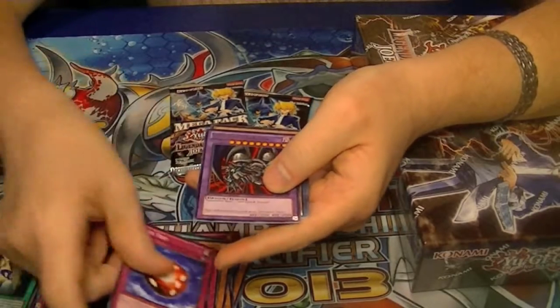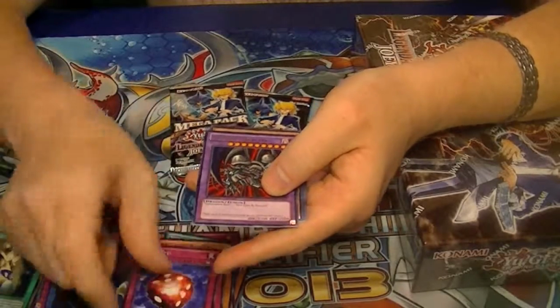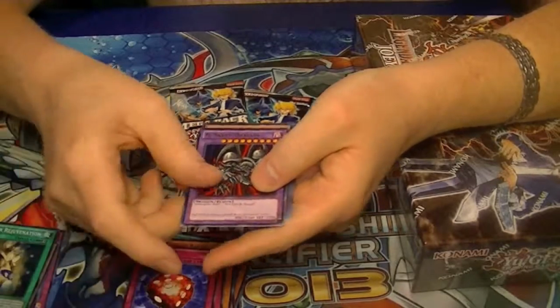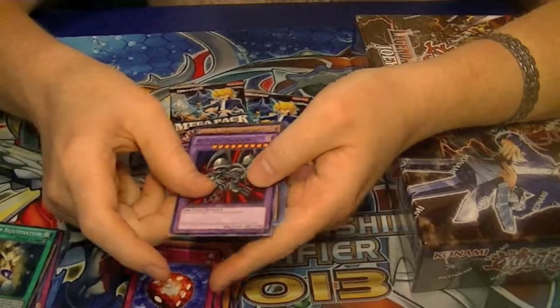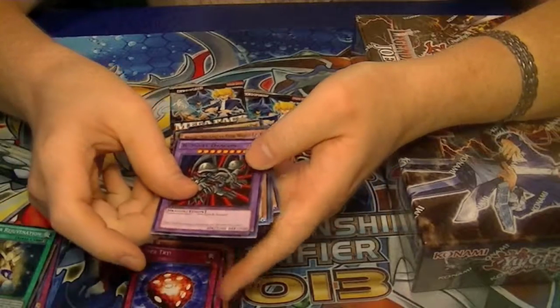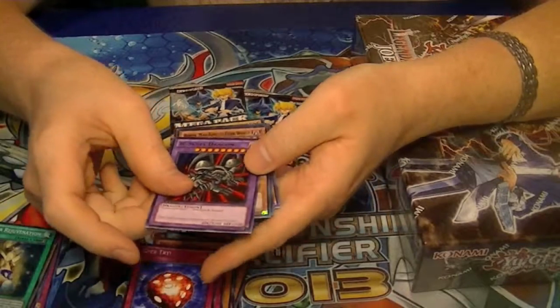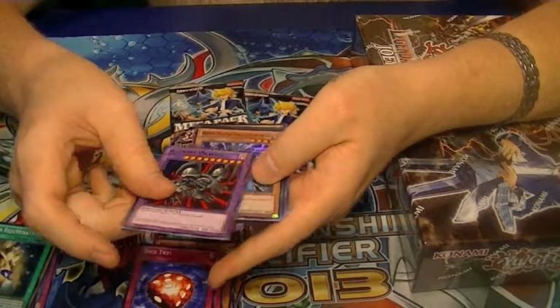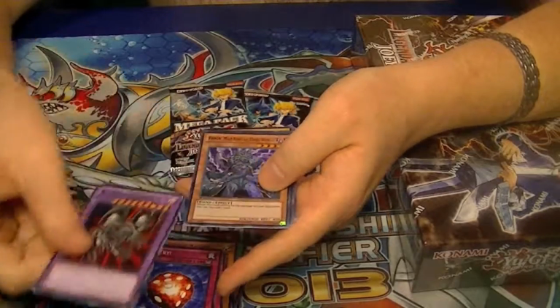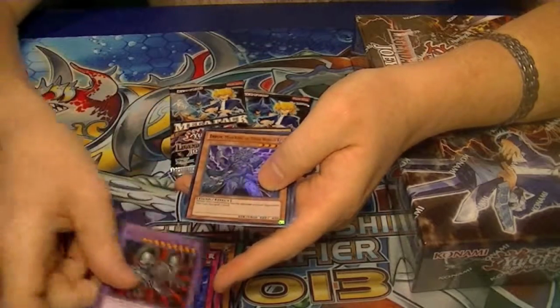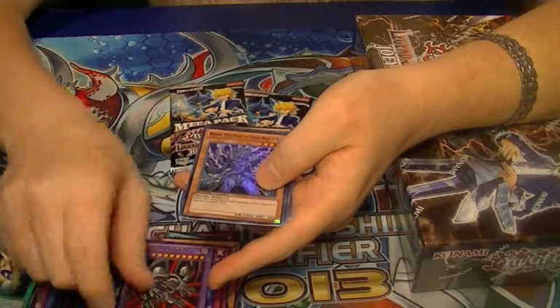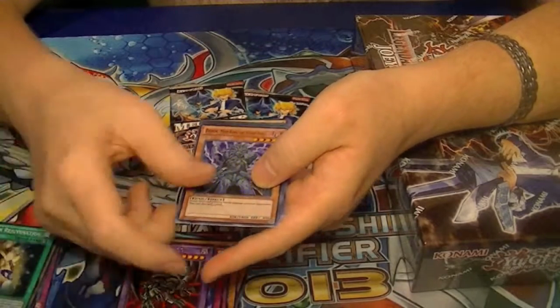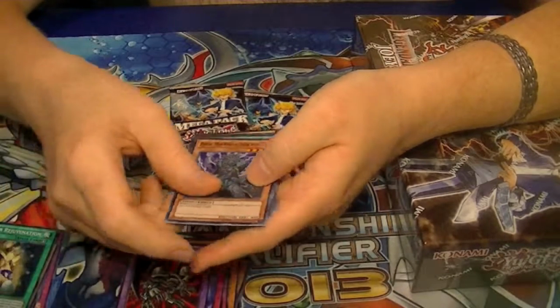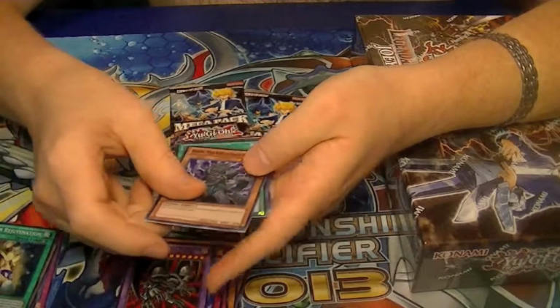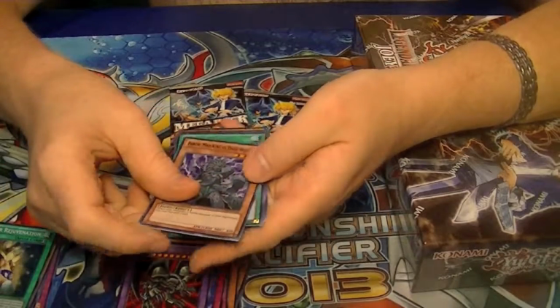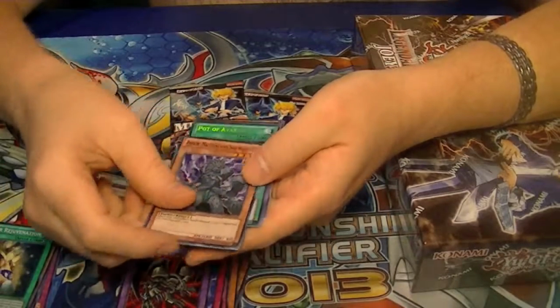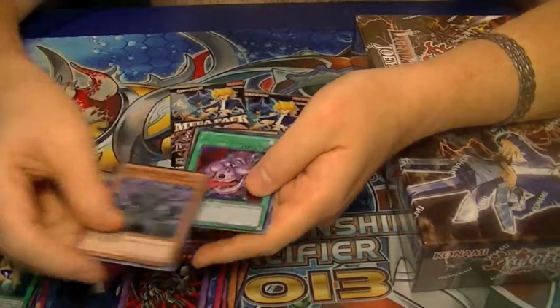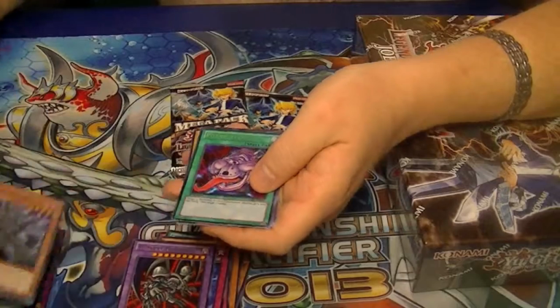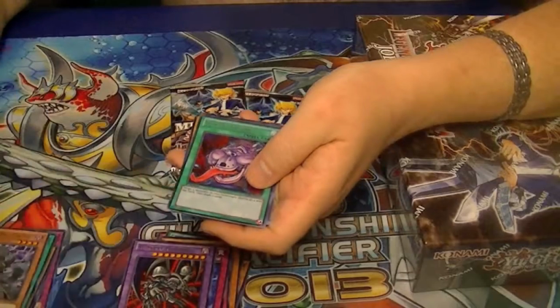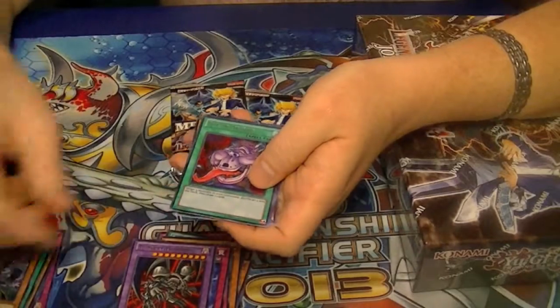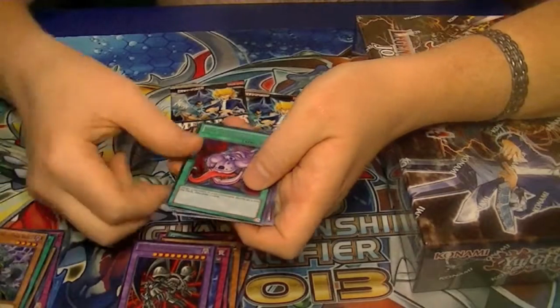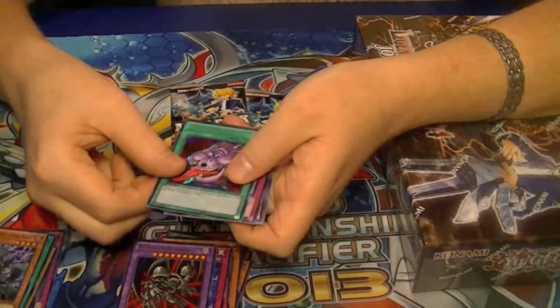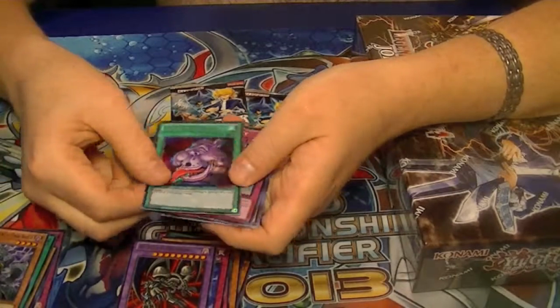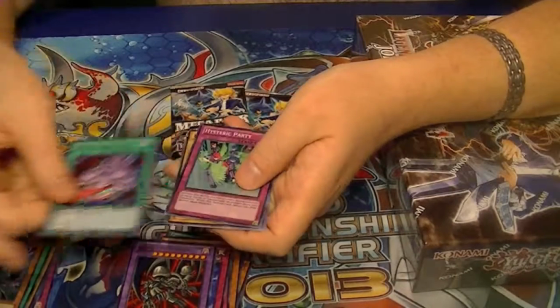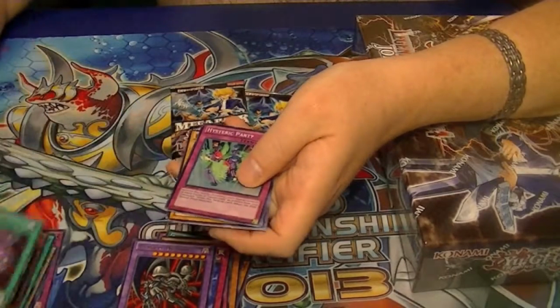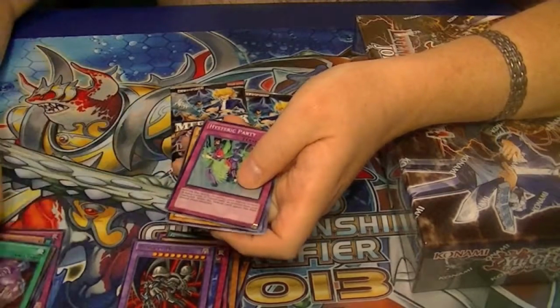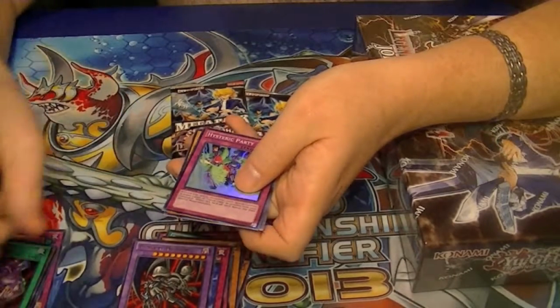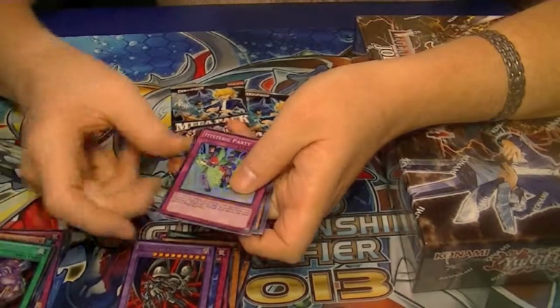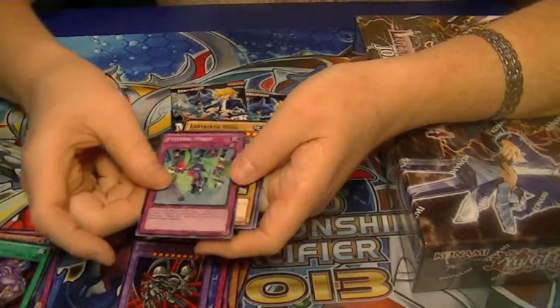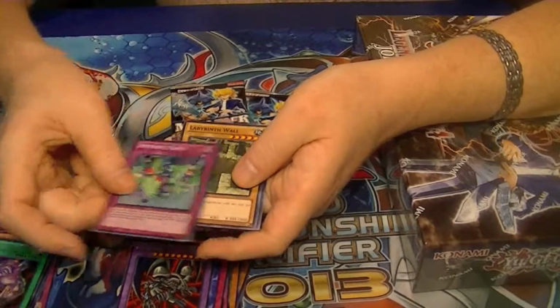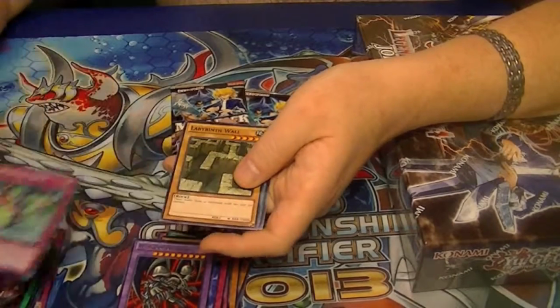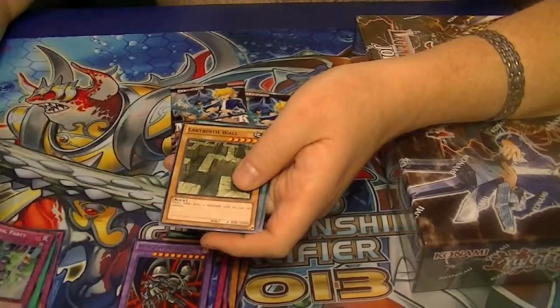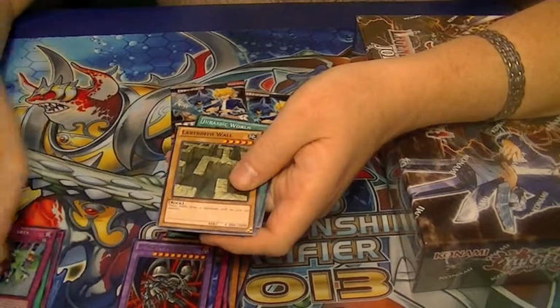Got a Rare Black Skull Dragon, Ultra Brawn, Secret Pot of Avarice, and Super Hysteric Party.